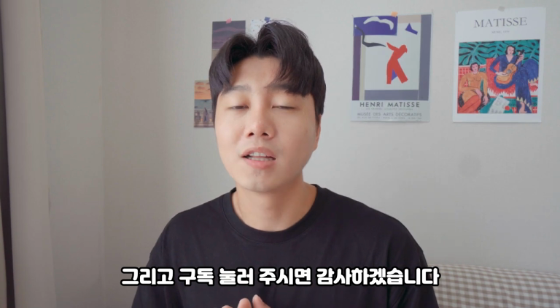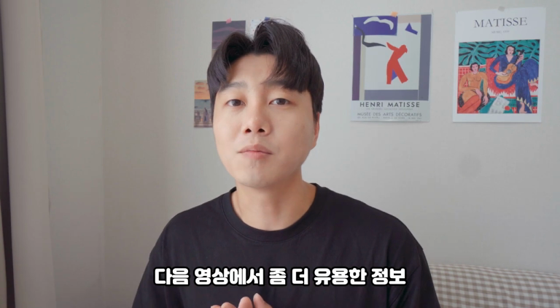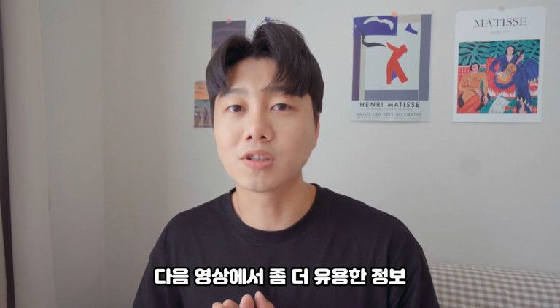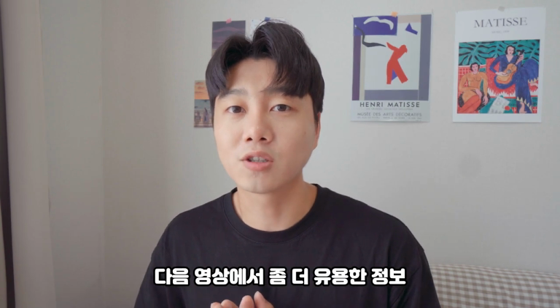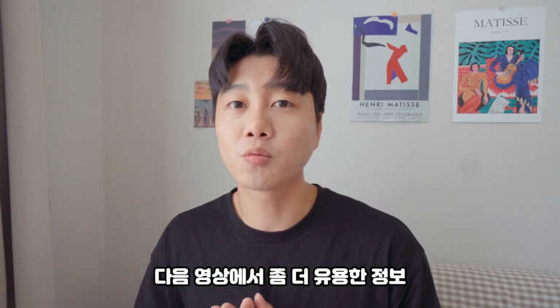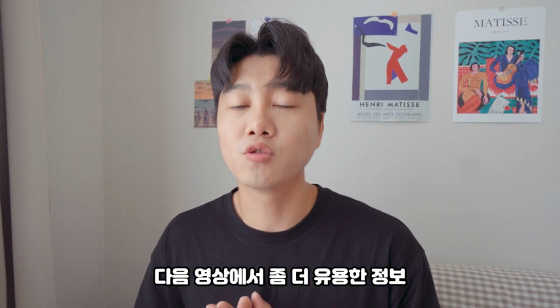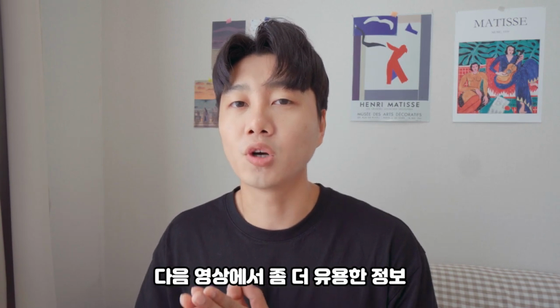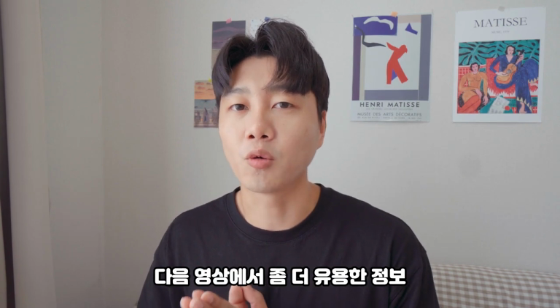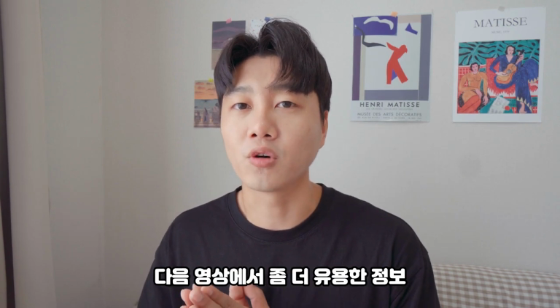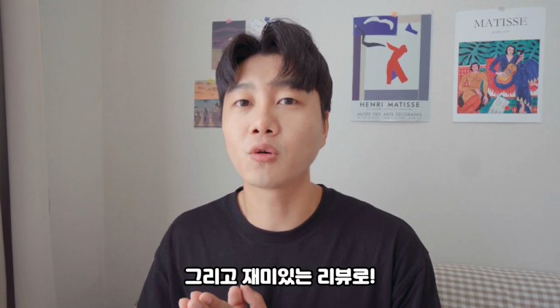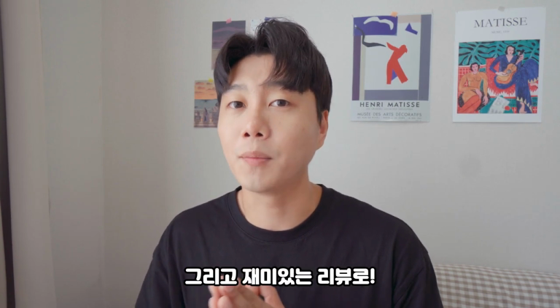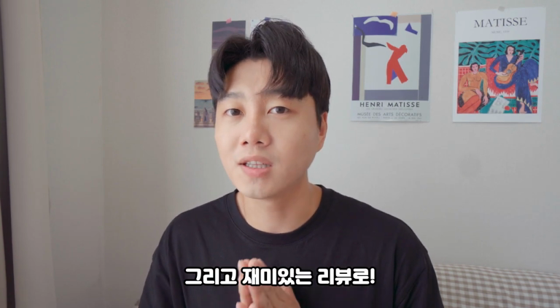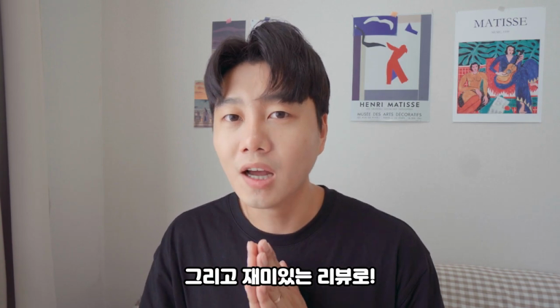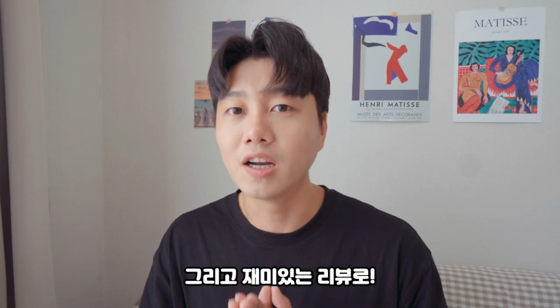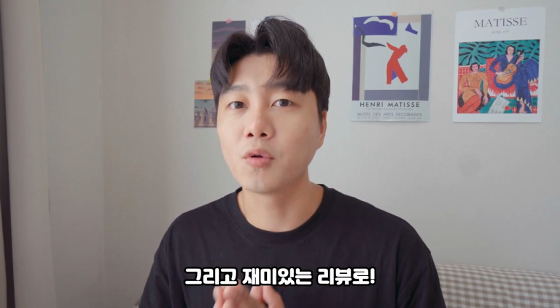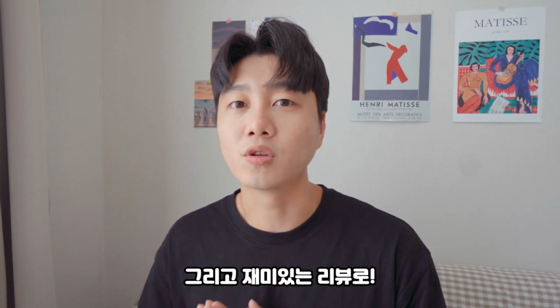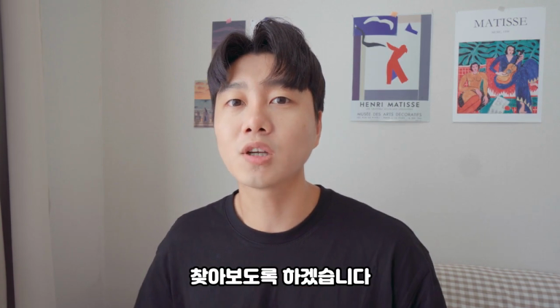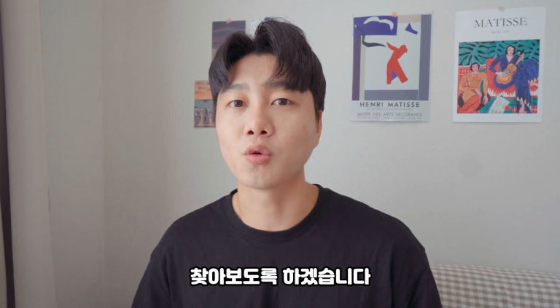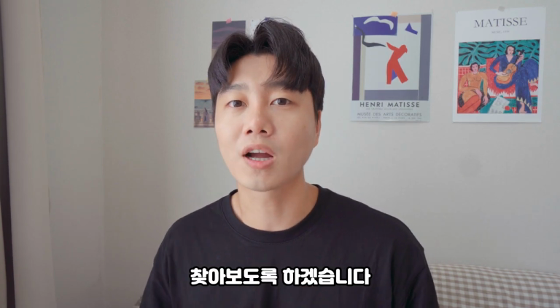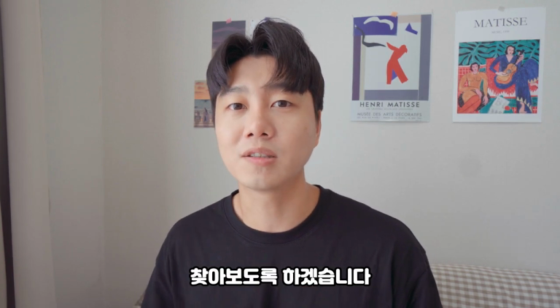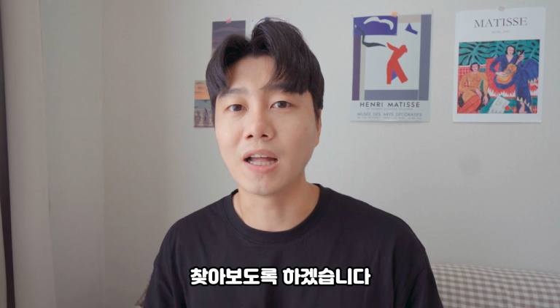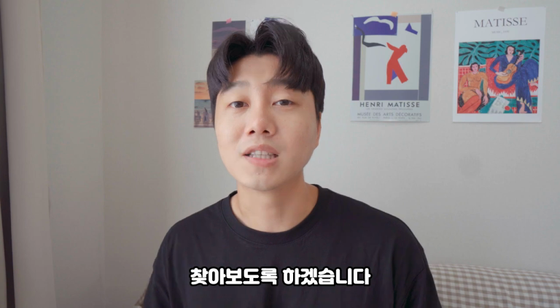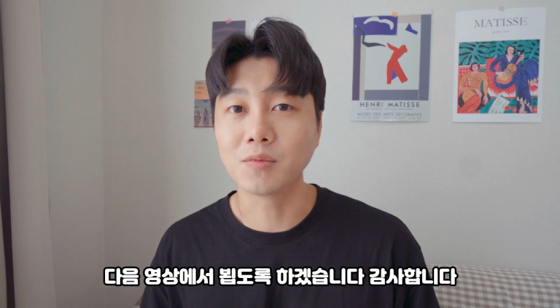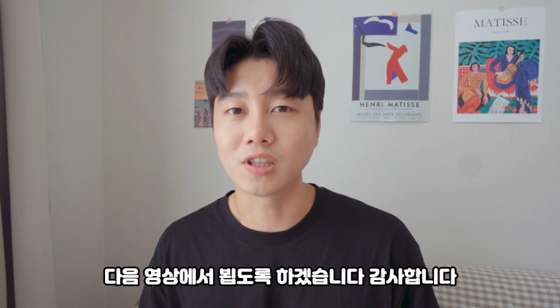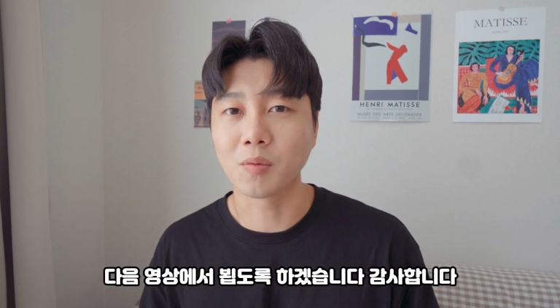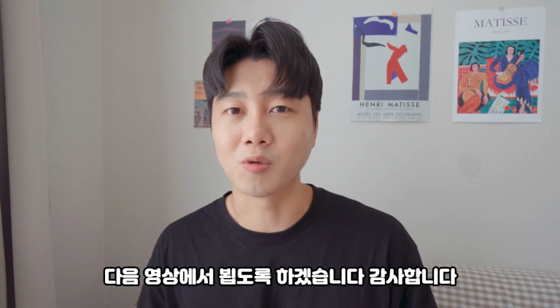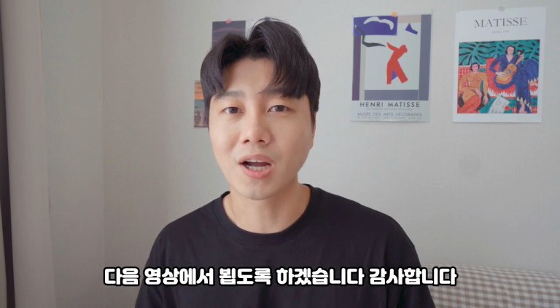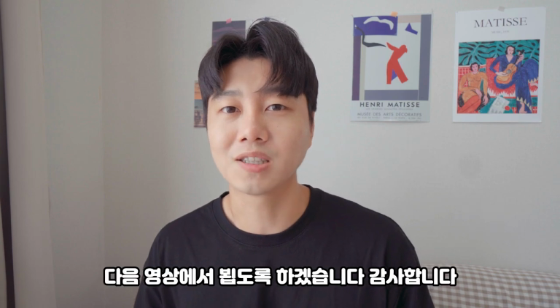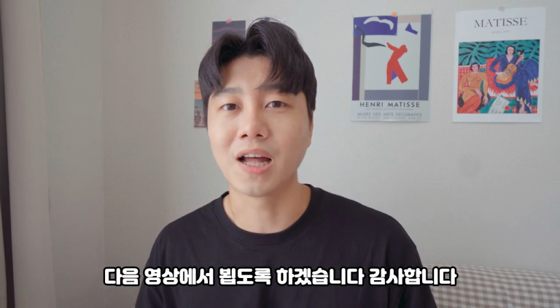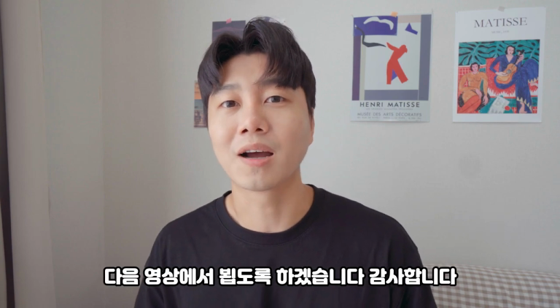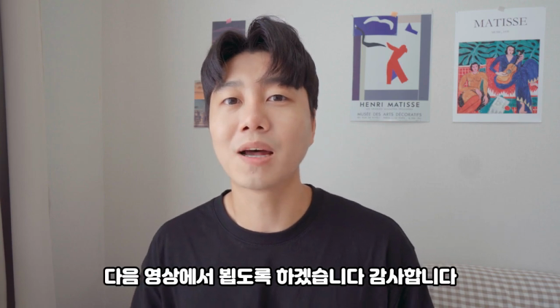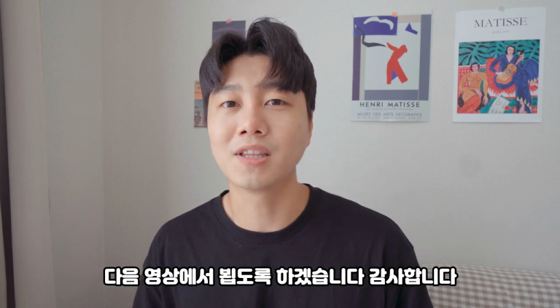I'll see you in the next video. Thank you.